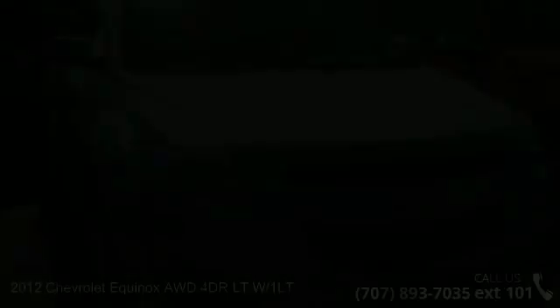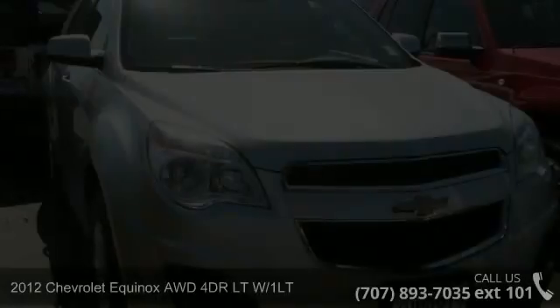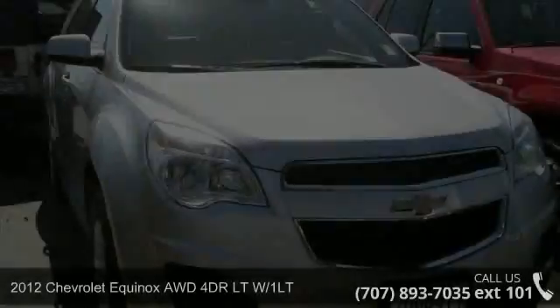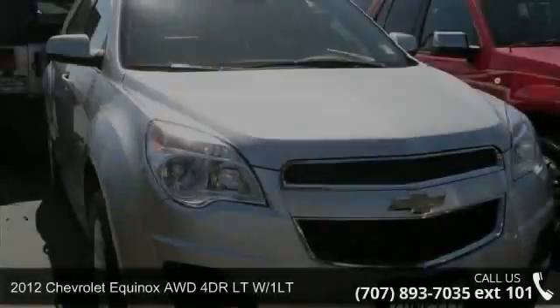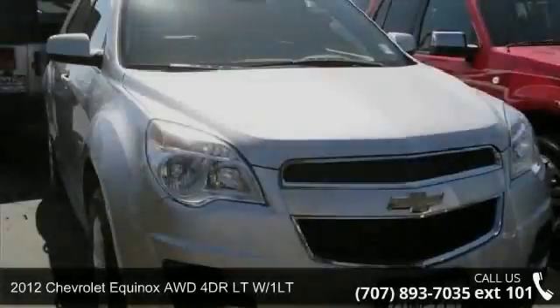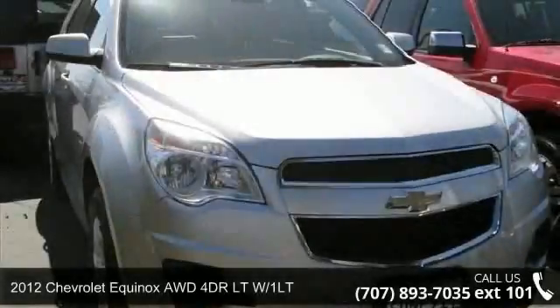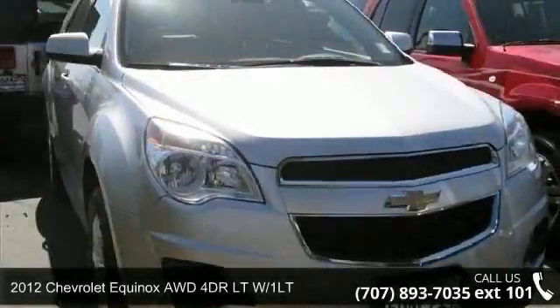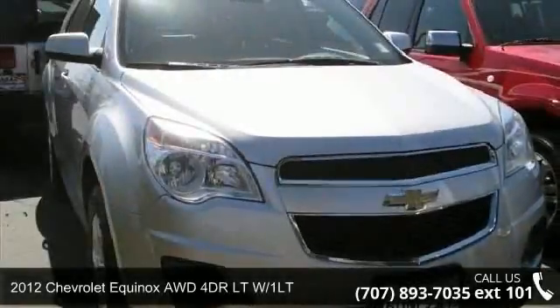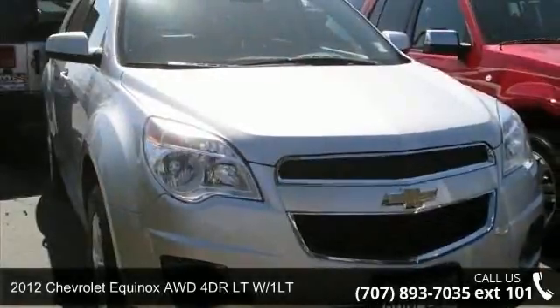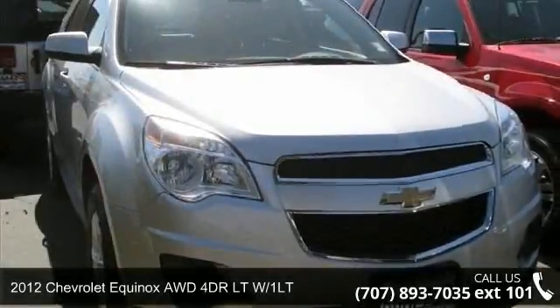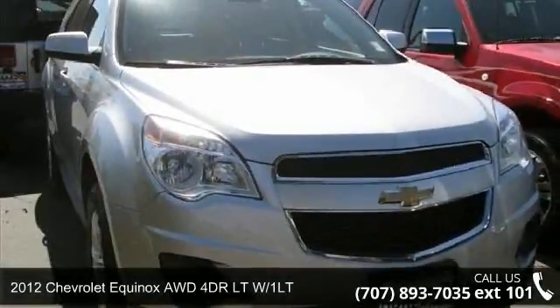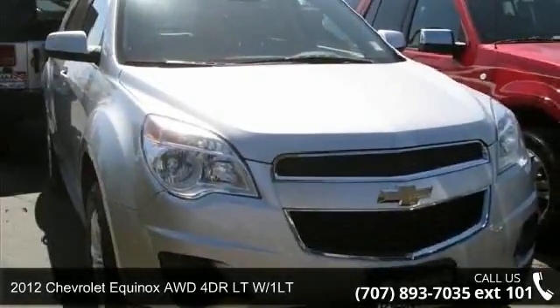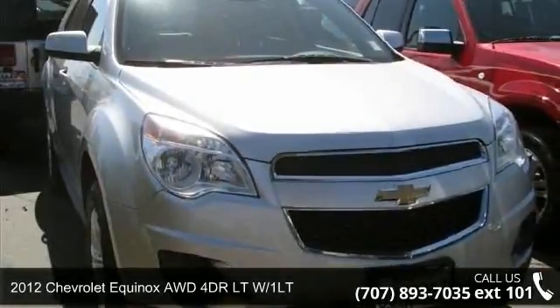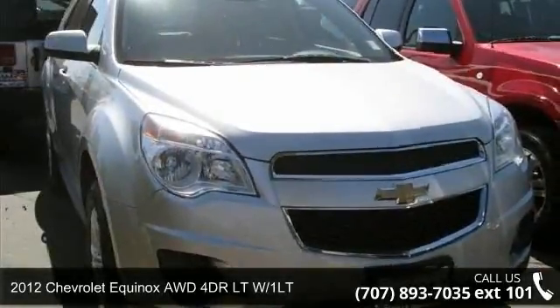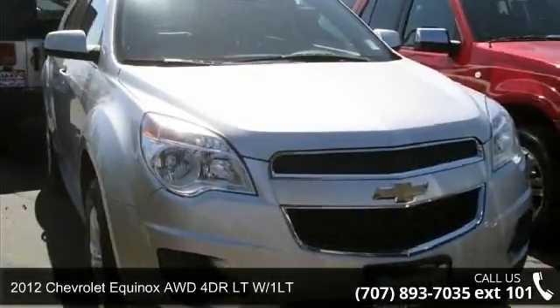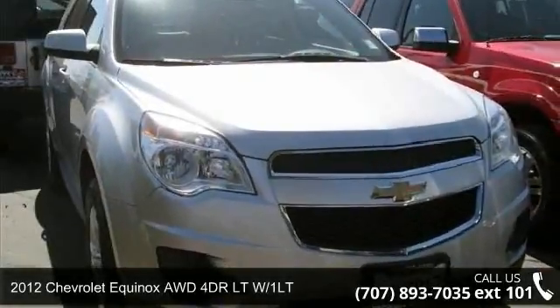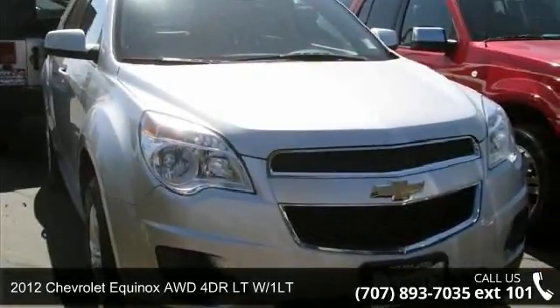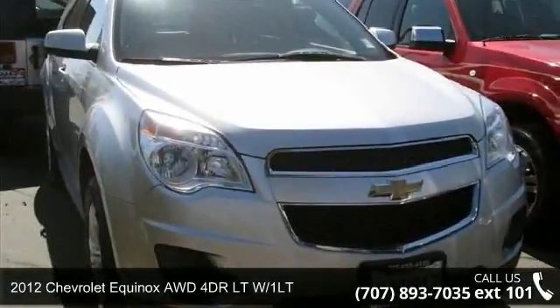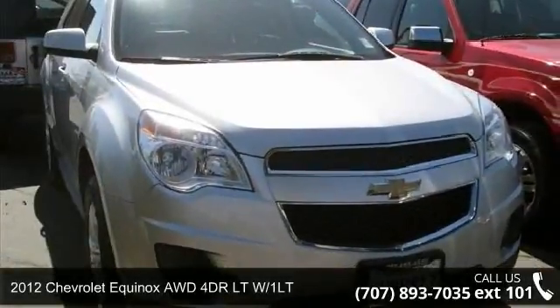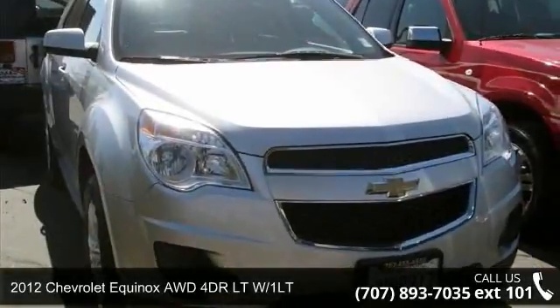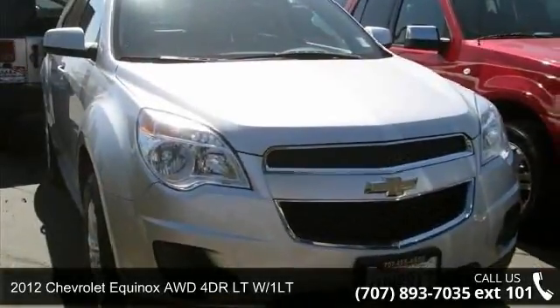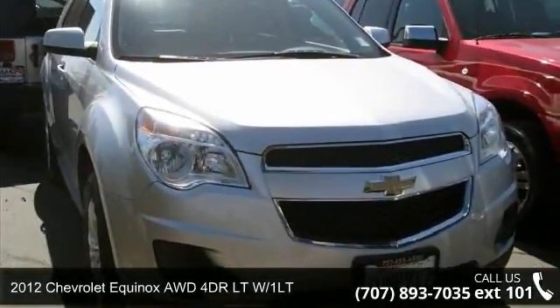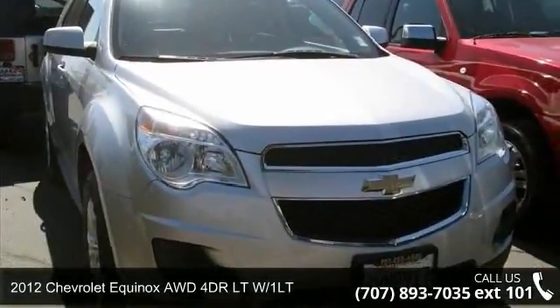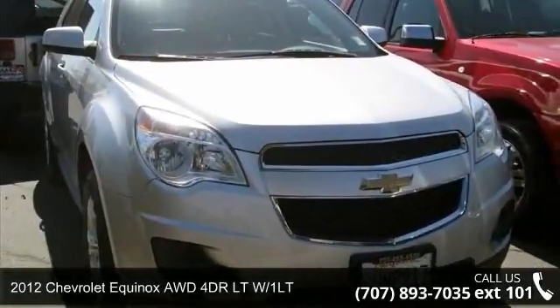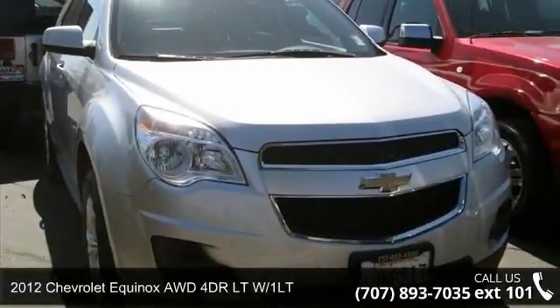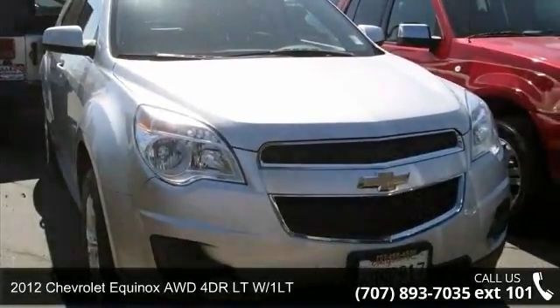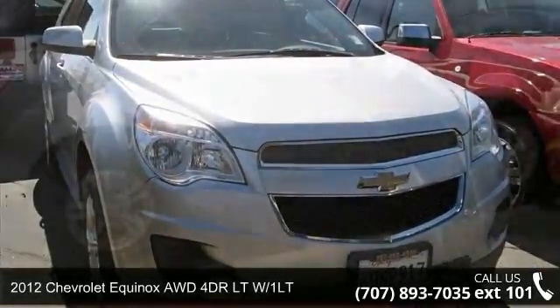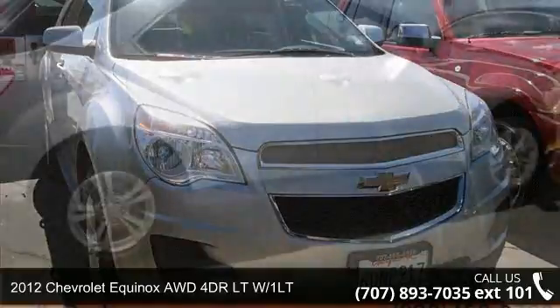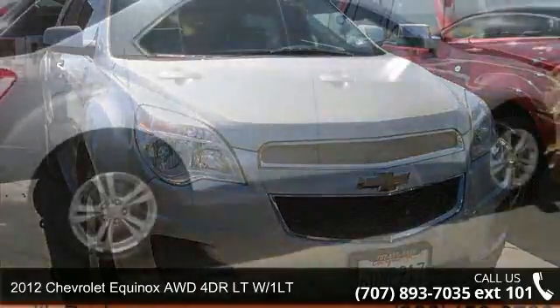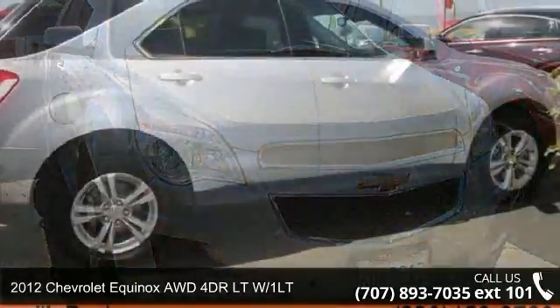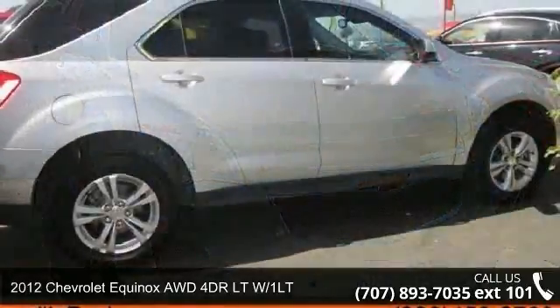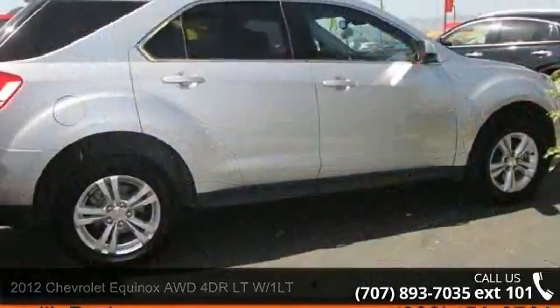Step into the 2012 Chevrolet Equinox. This may be the set of wheels you've been looking for.